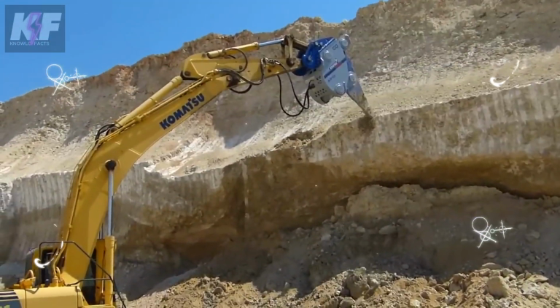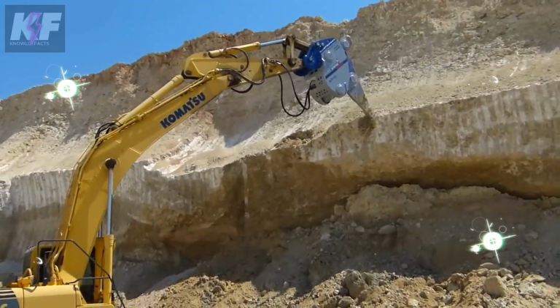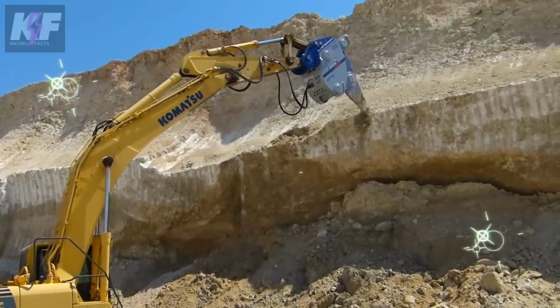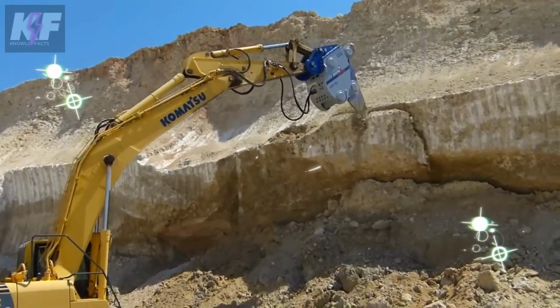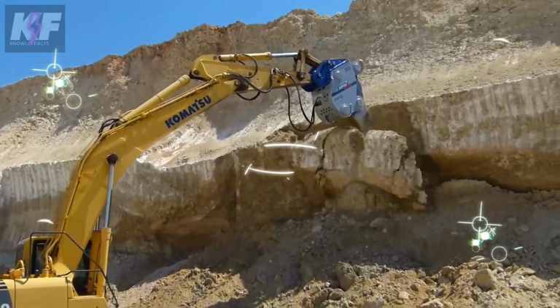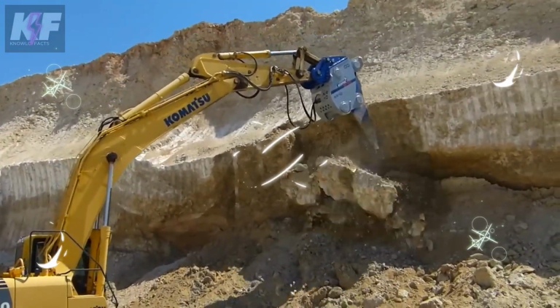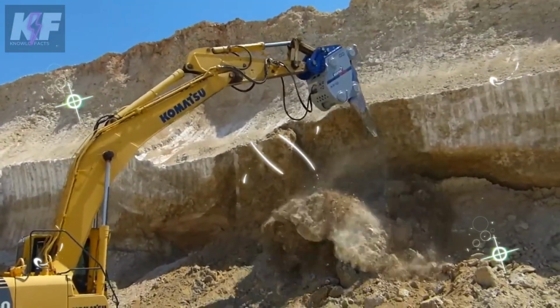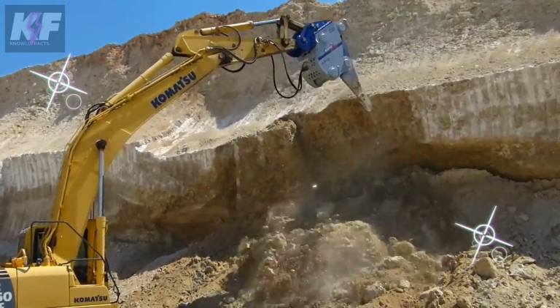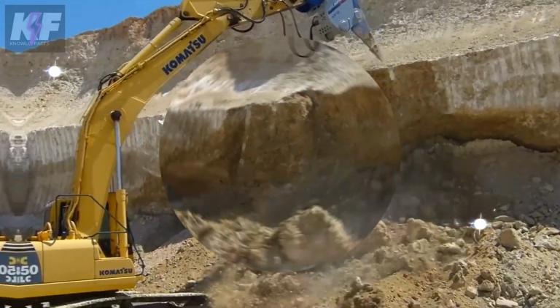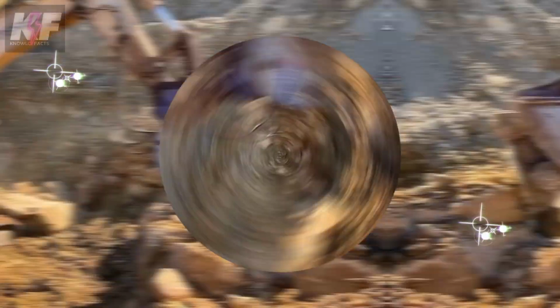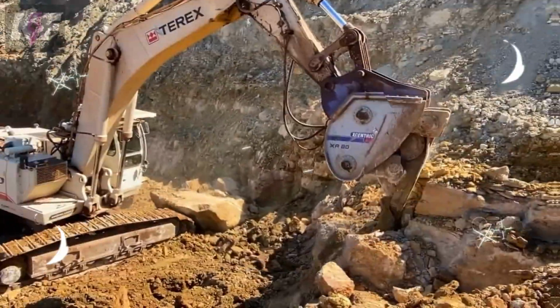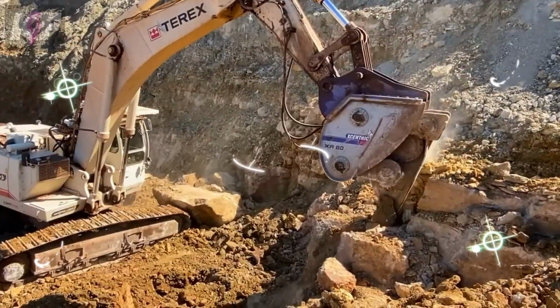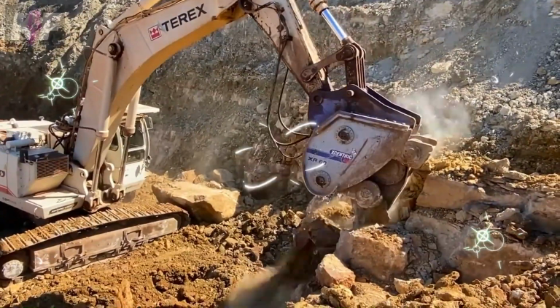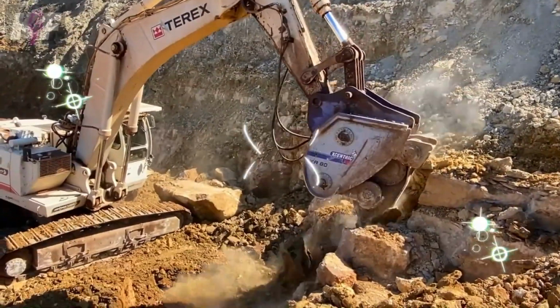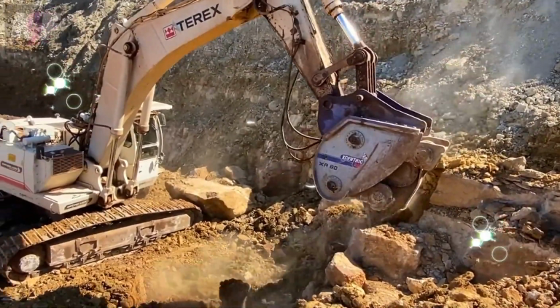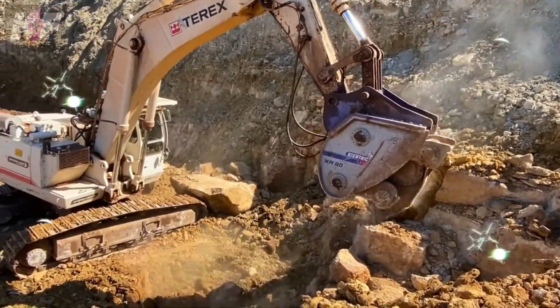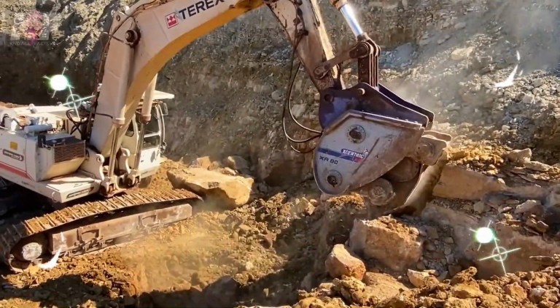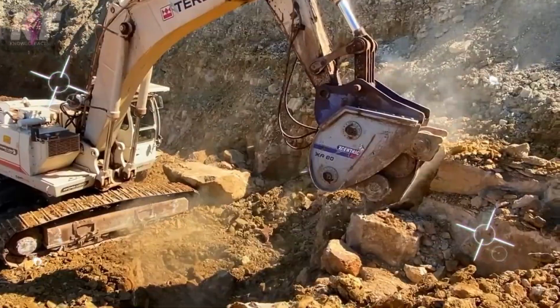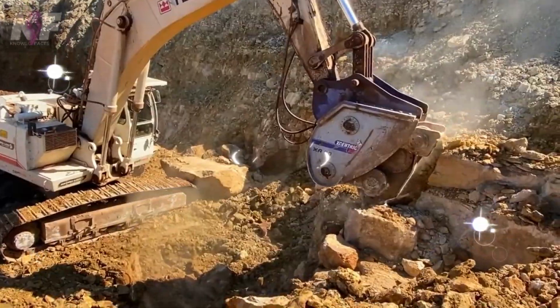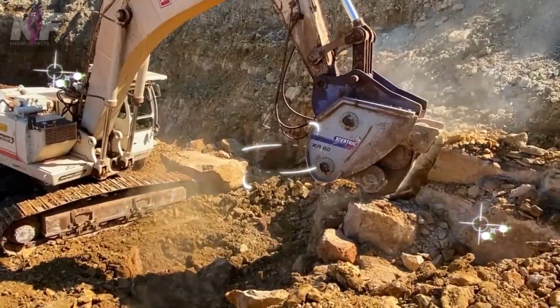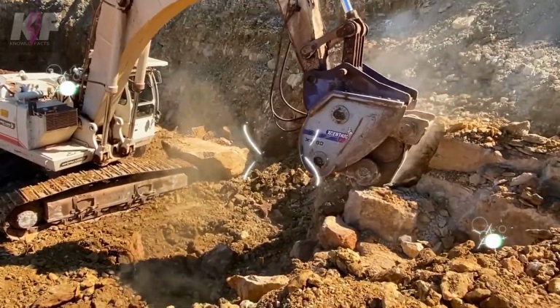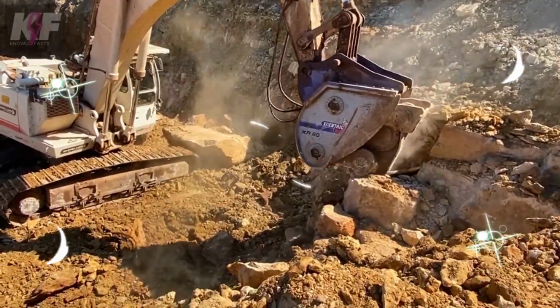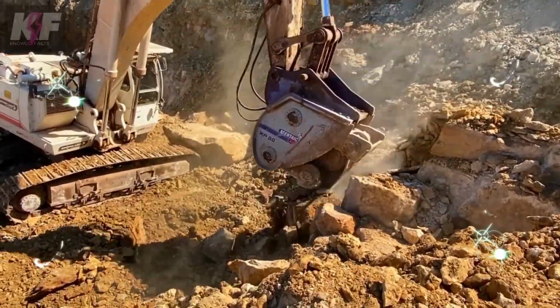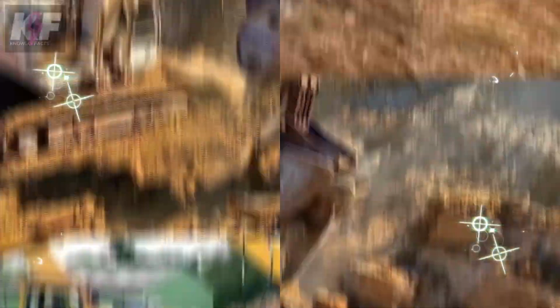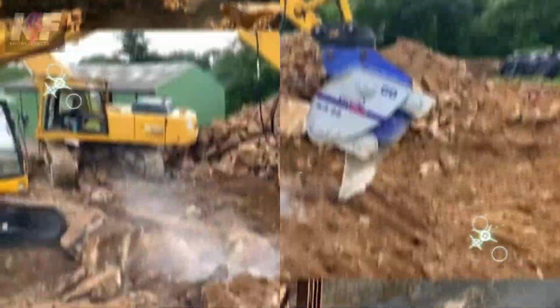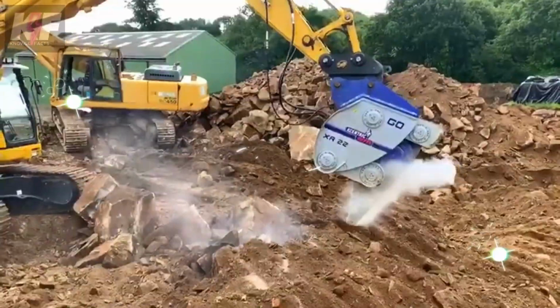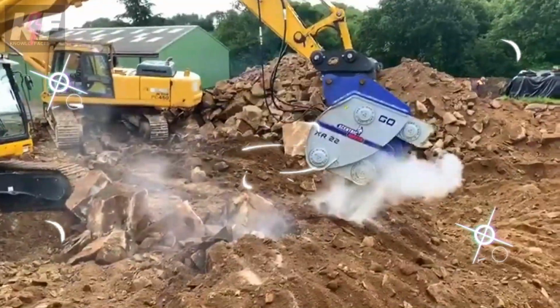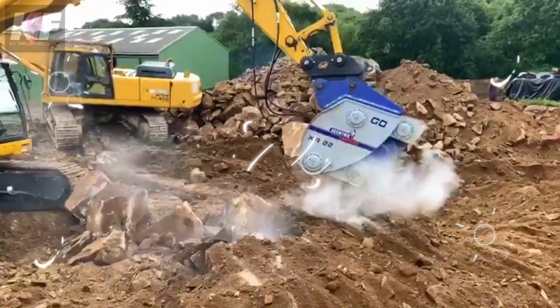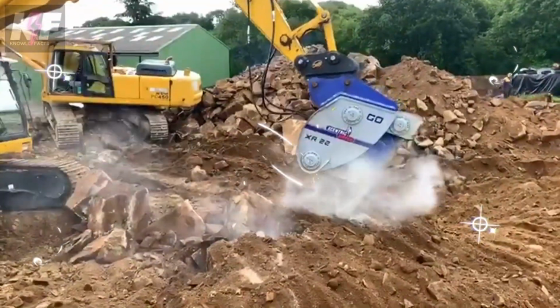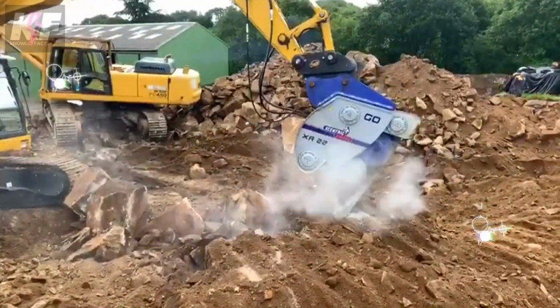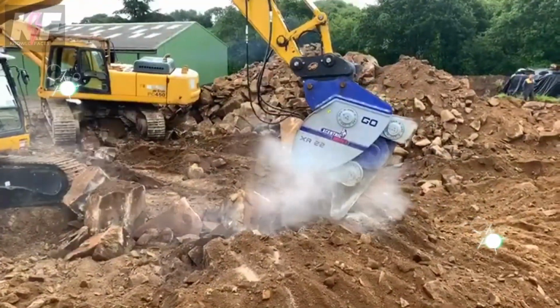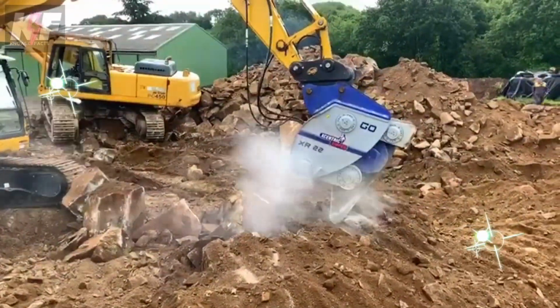With the Centric Ripper, efficiency and durability go hand in hand, offering a seamless solution for rigorous work settings.